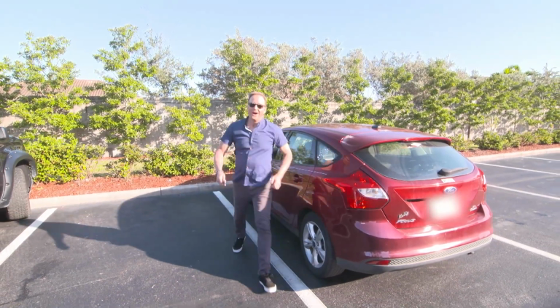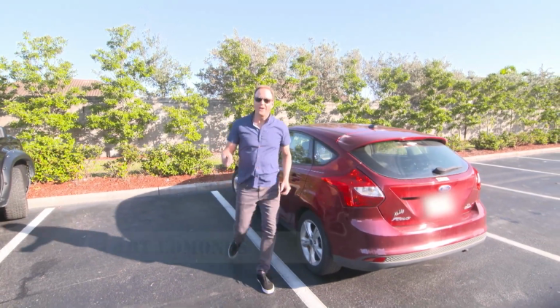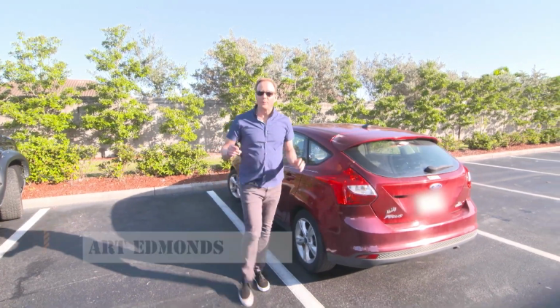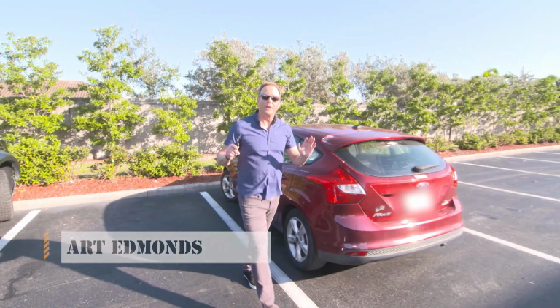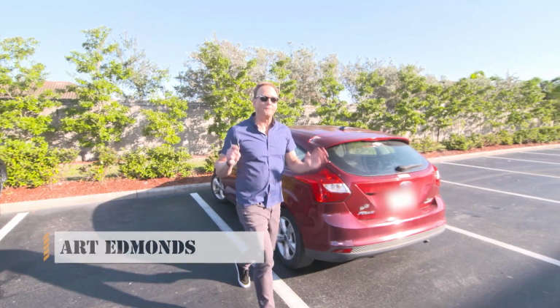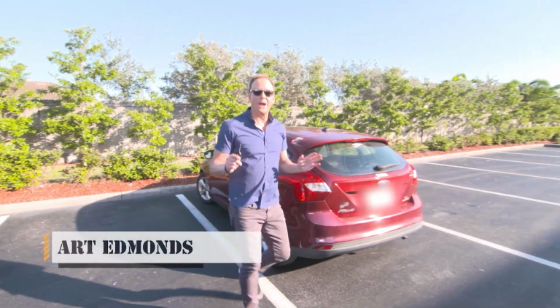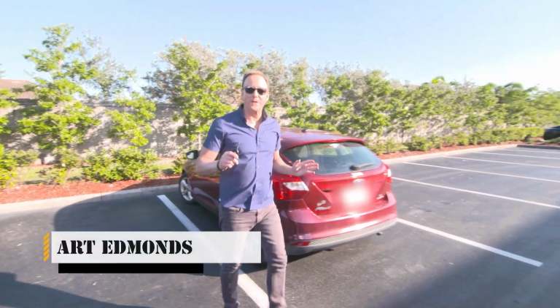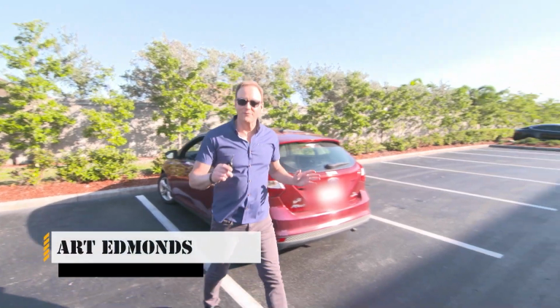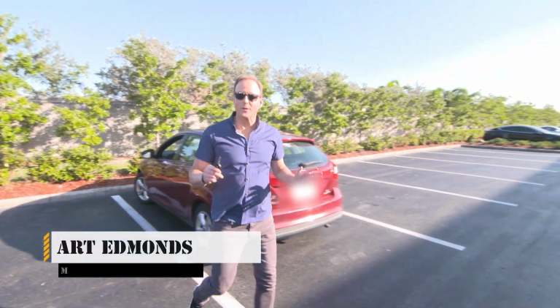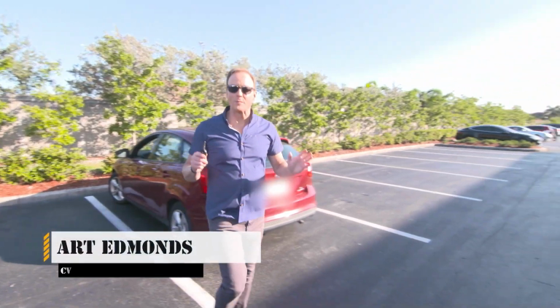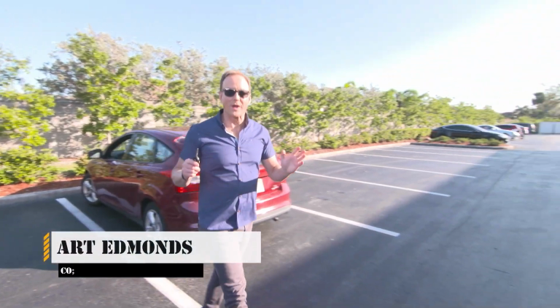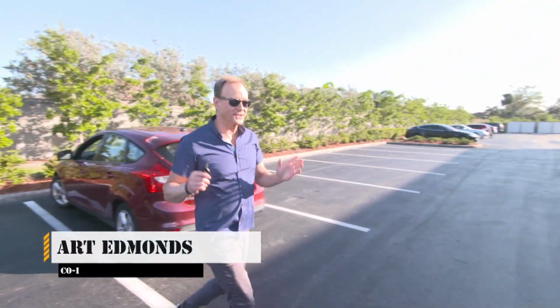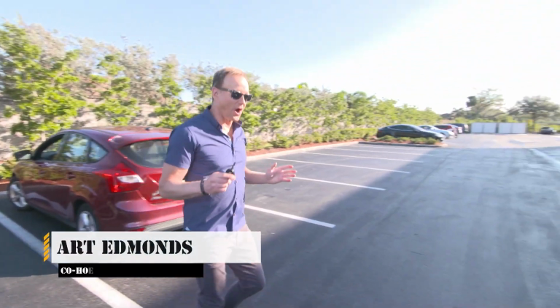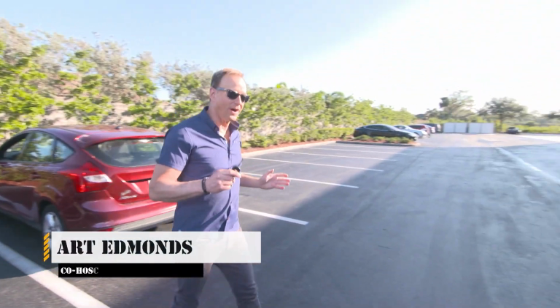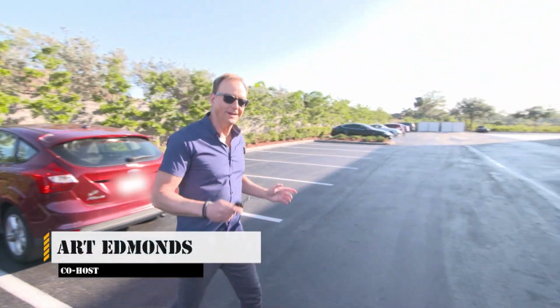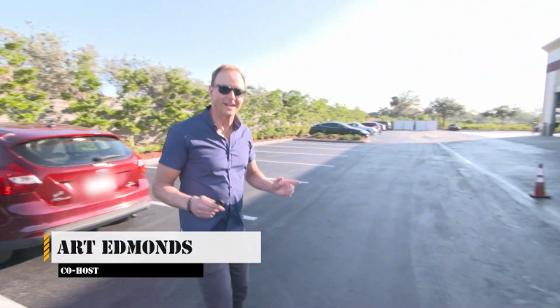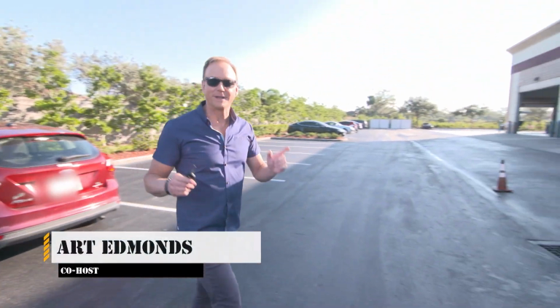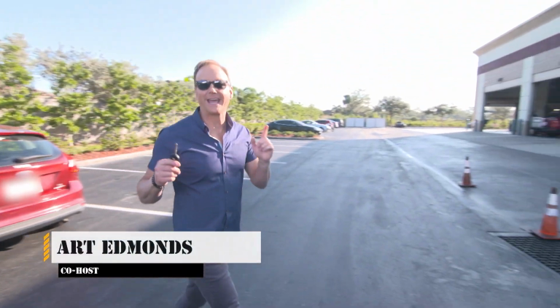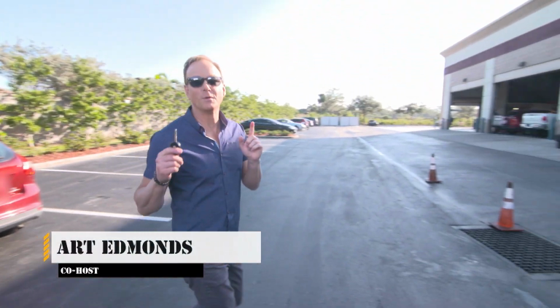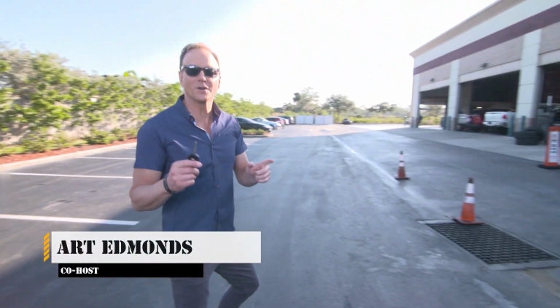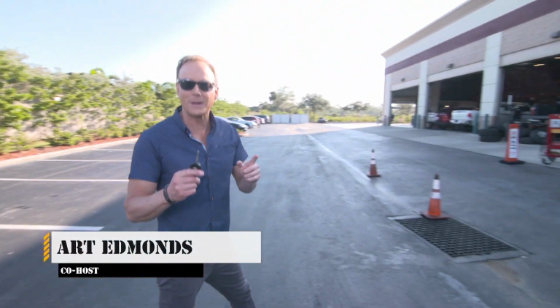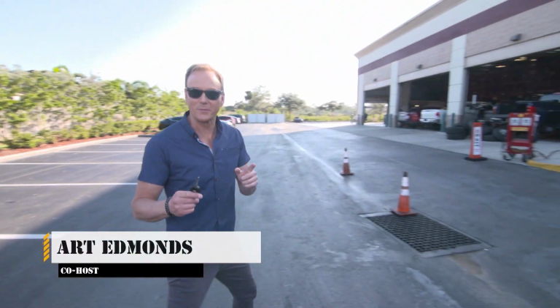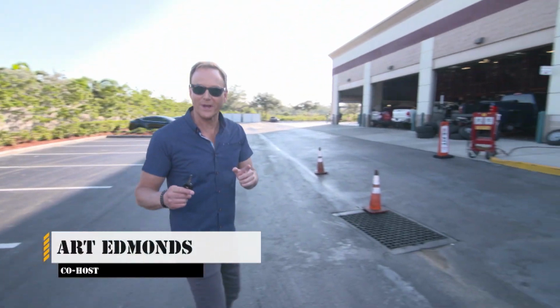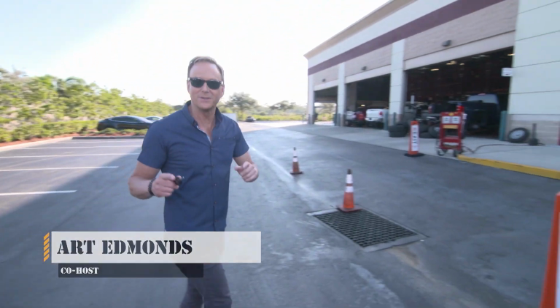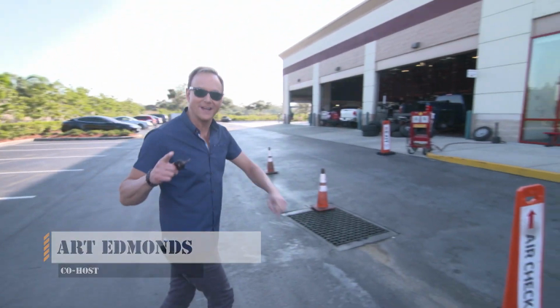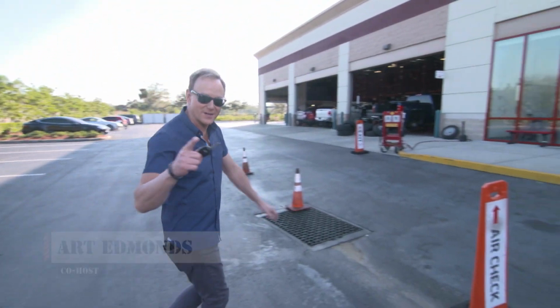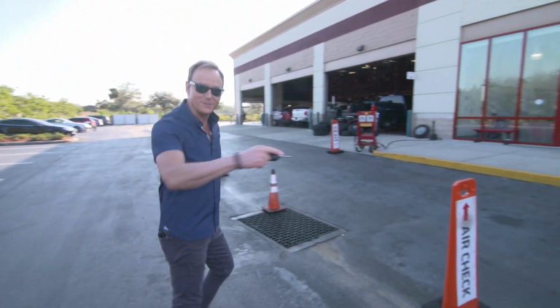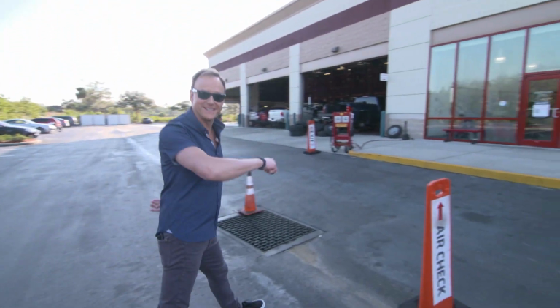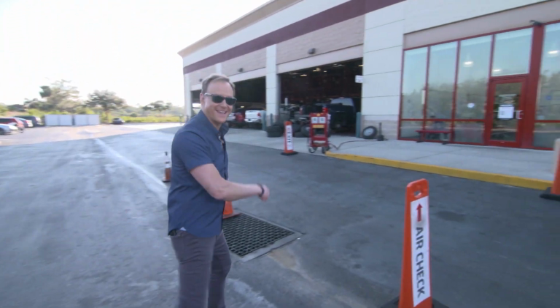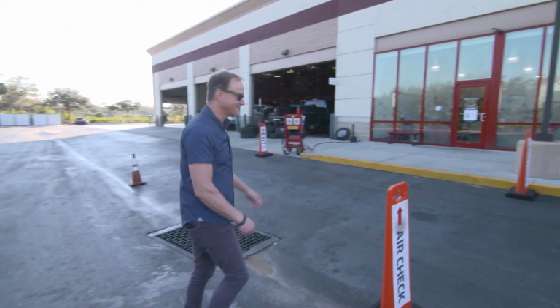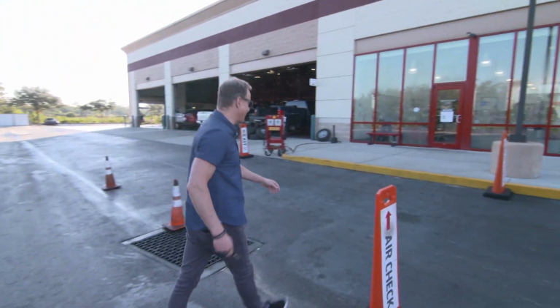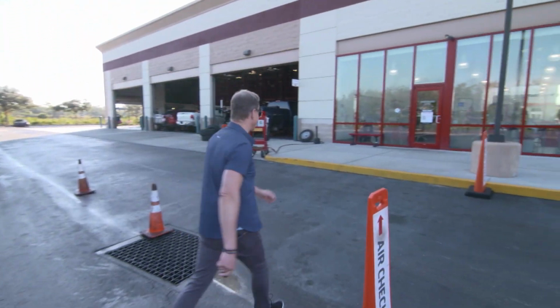All right, I've grabbed our veteran Brent's car and I'm going to get him hooked up with brand new tires from Discount Tire.